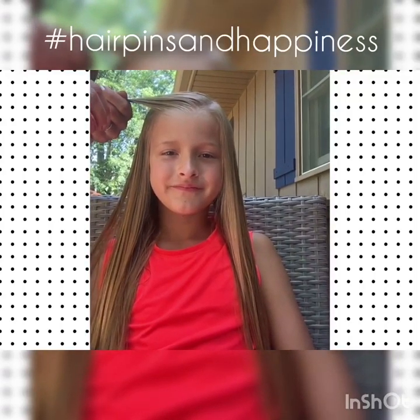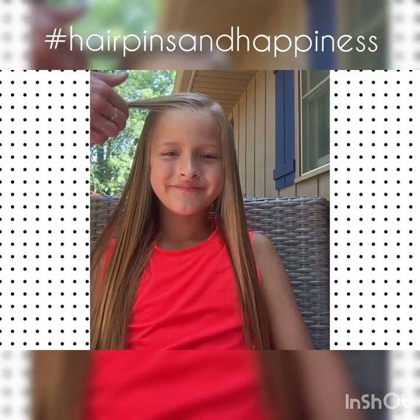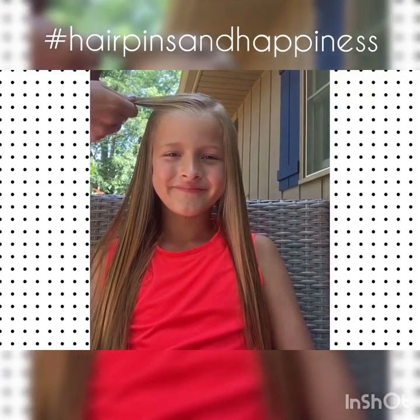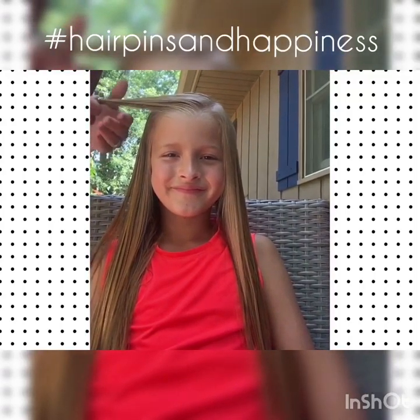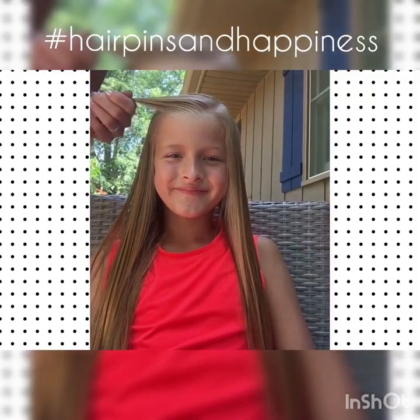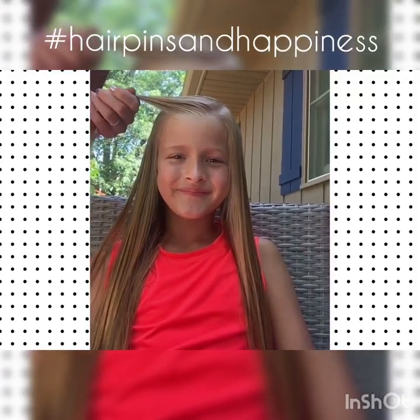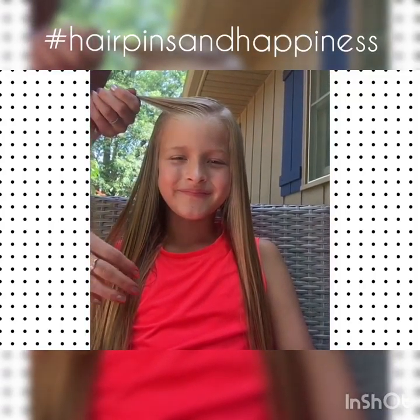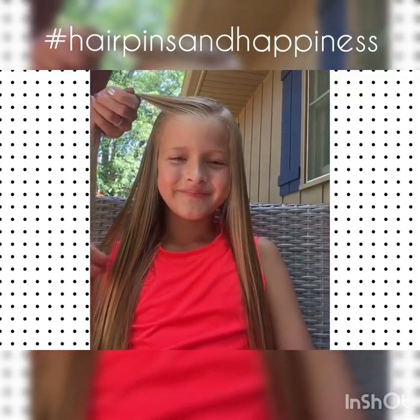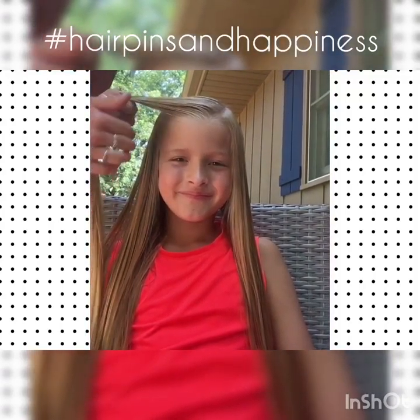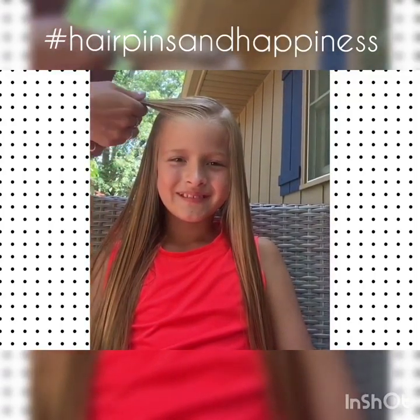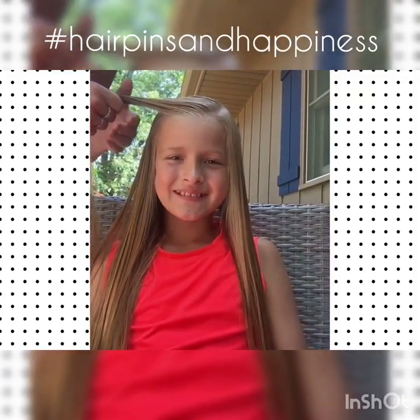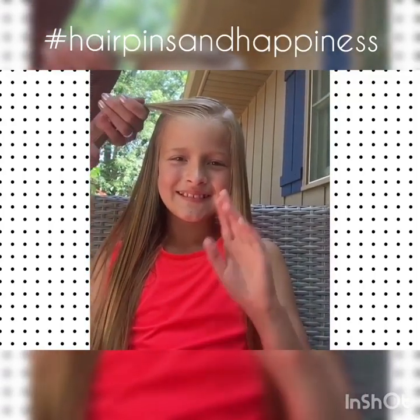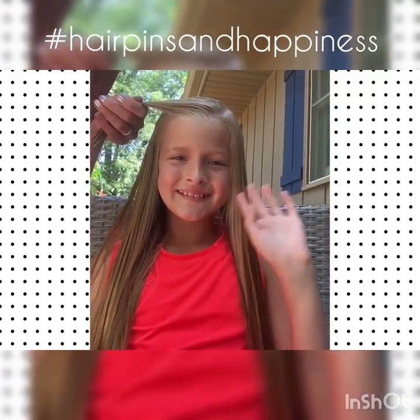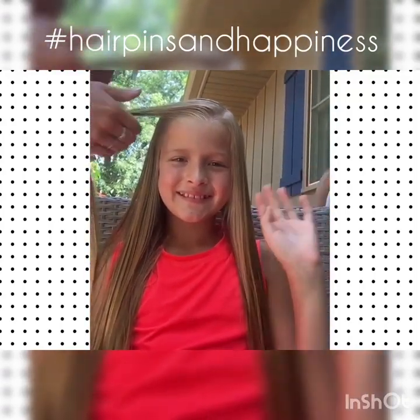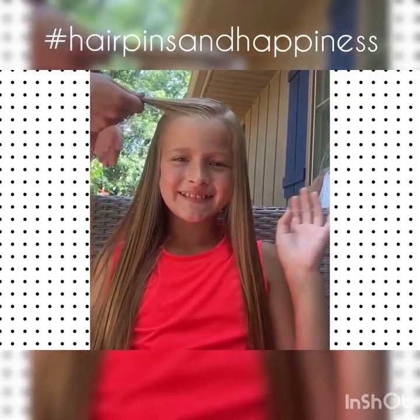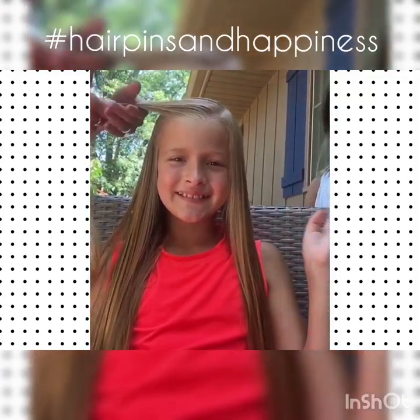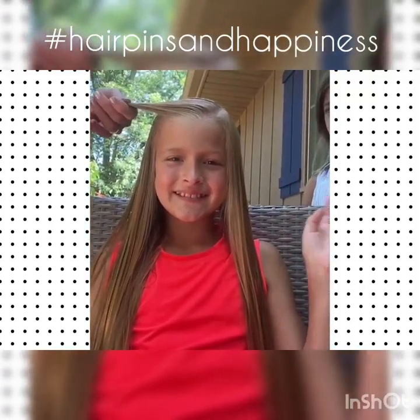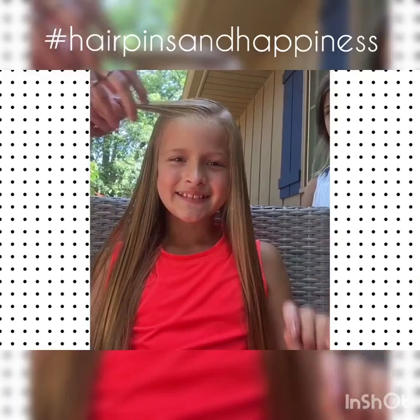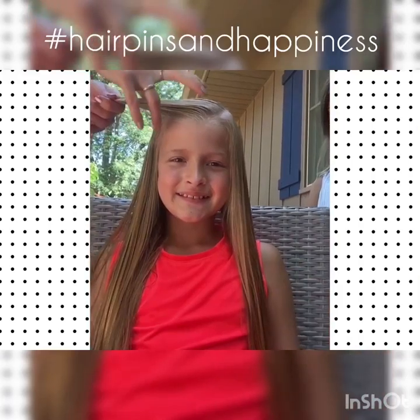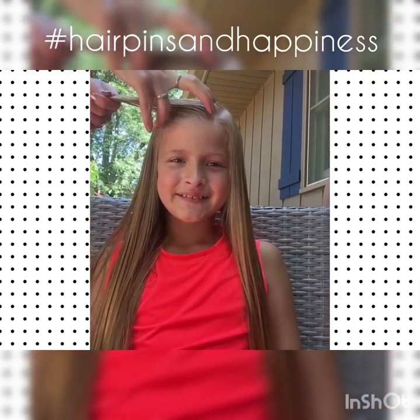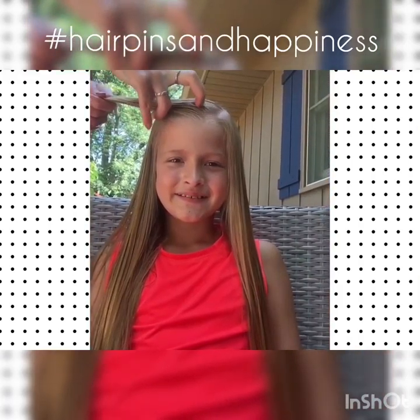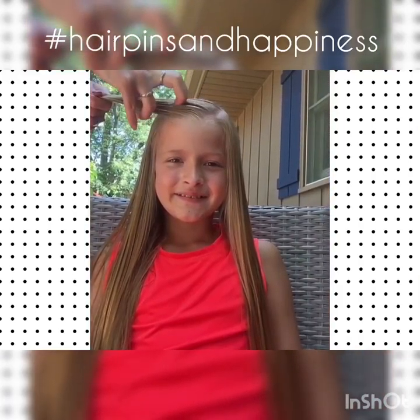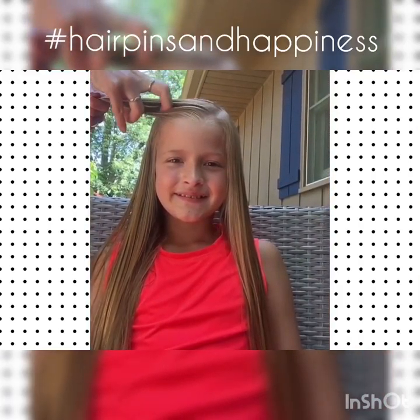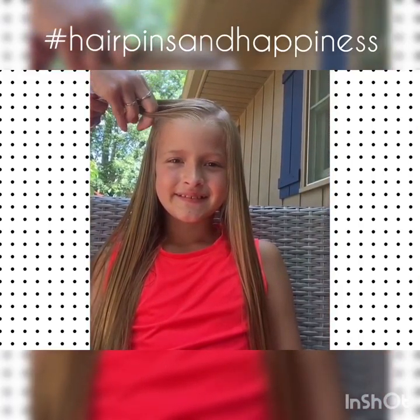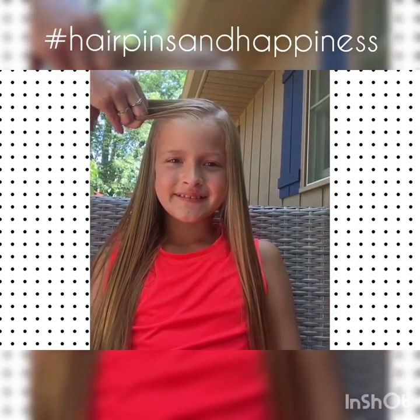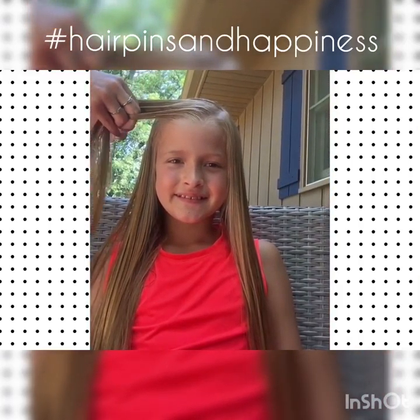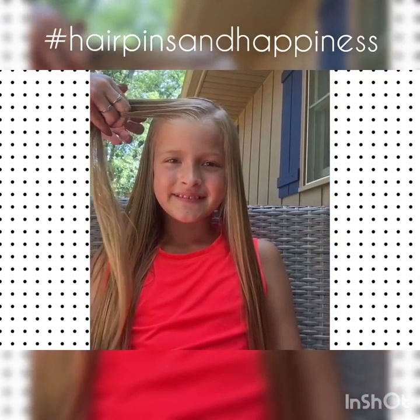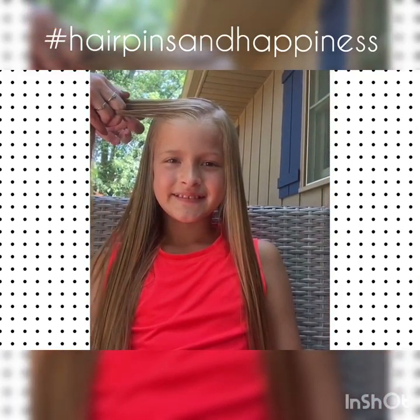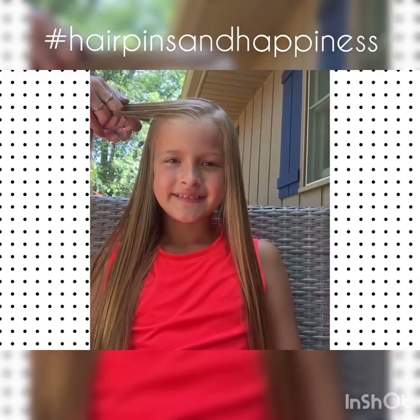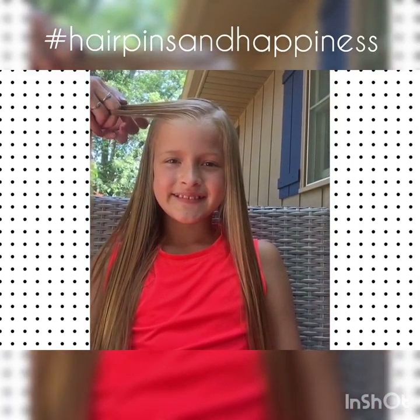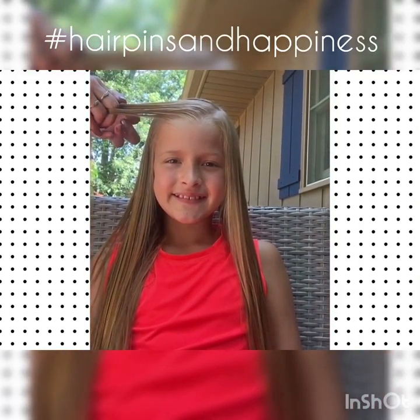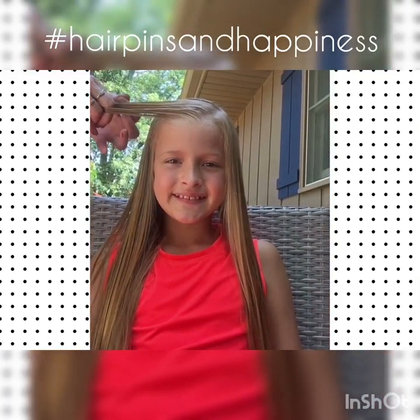Hello! We're here with my beautiful model, Annabella, and I'm going to show you how to do an alternative to a regular three strand braid.